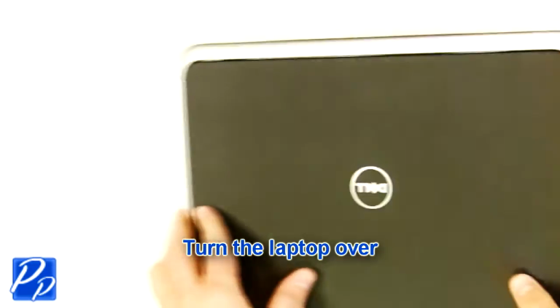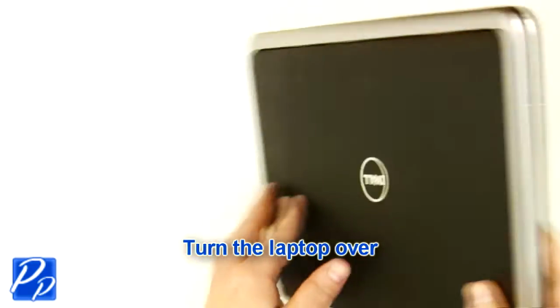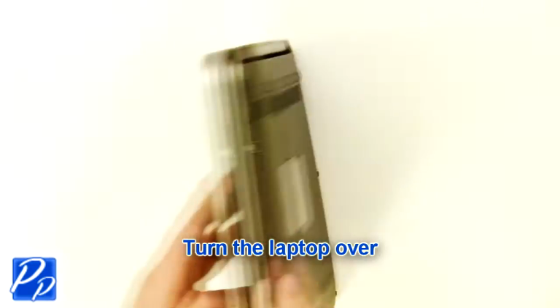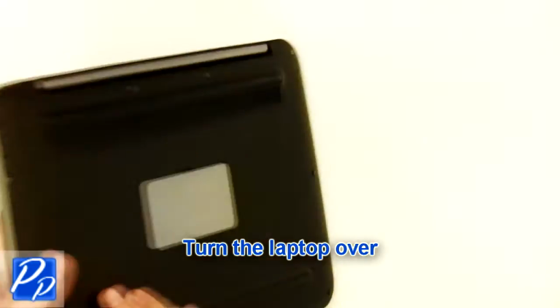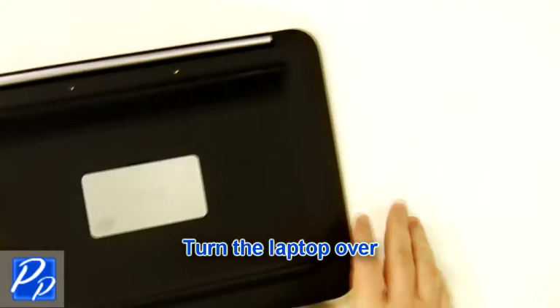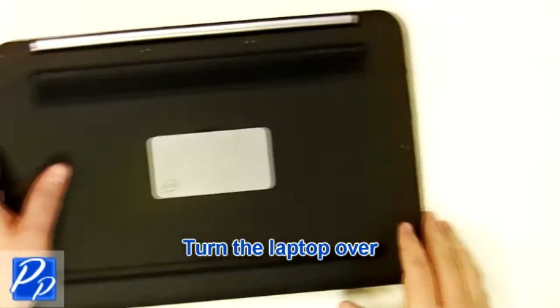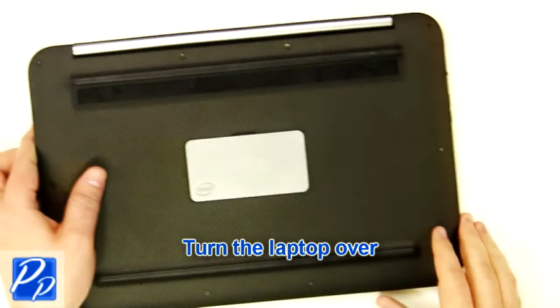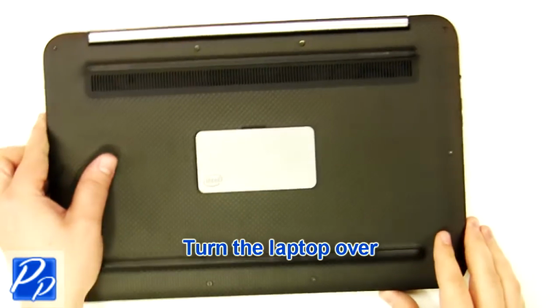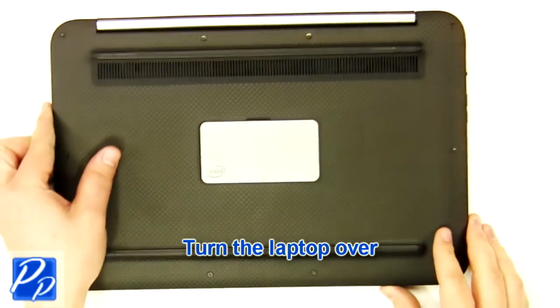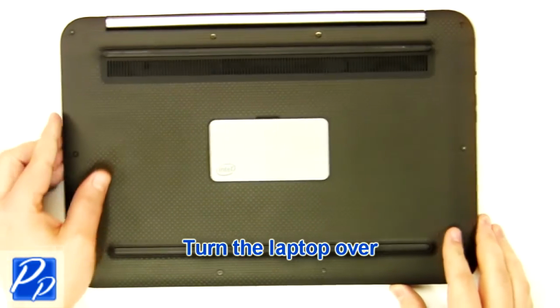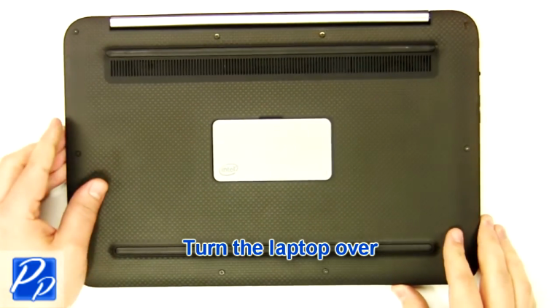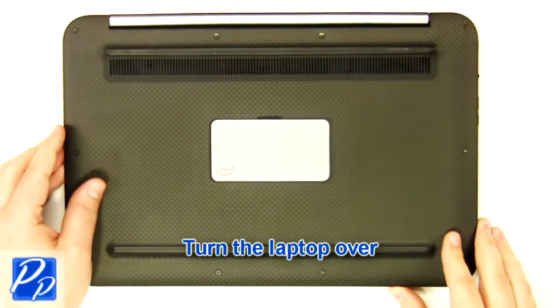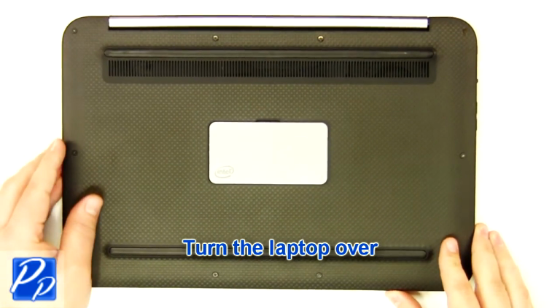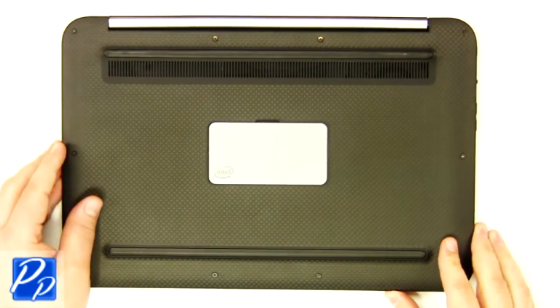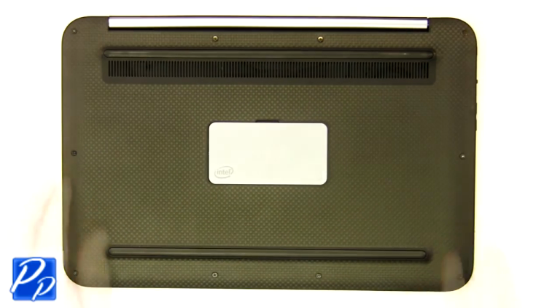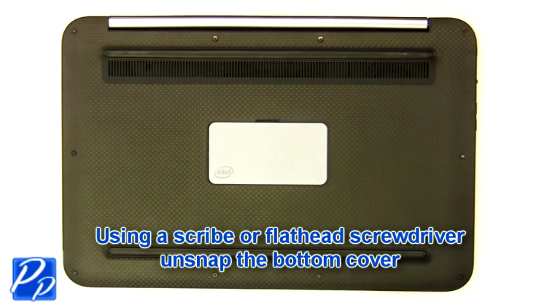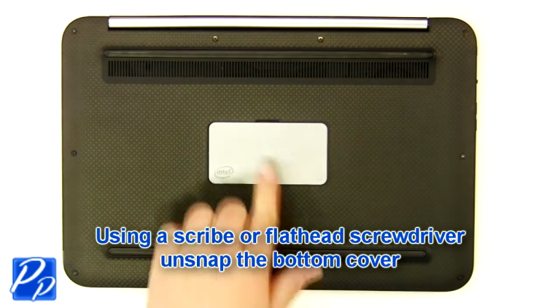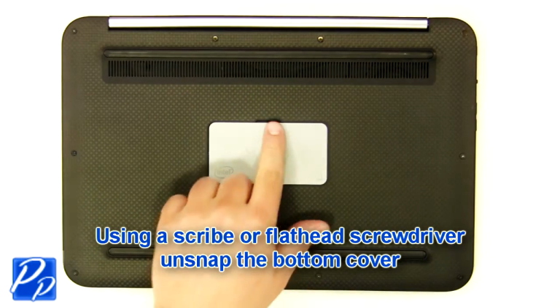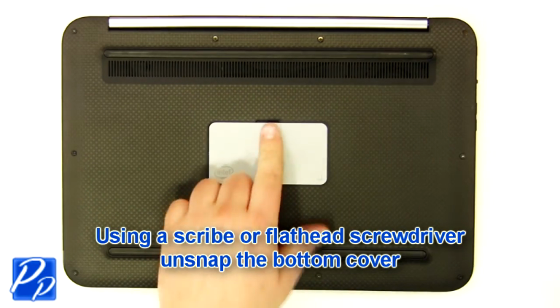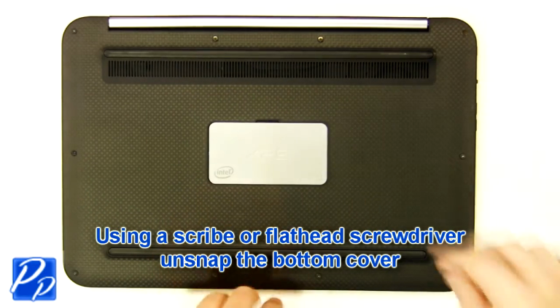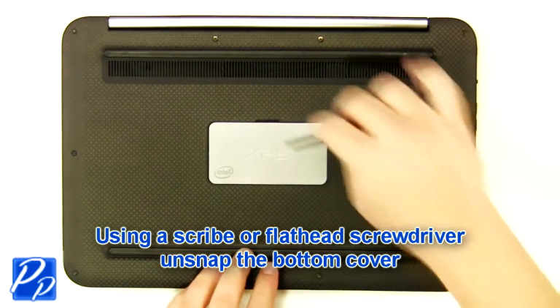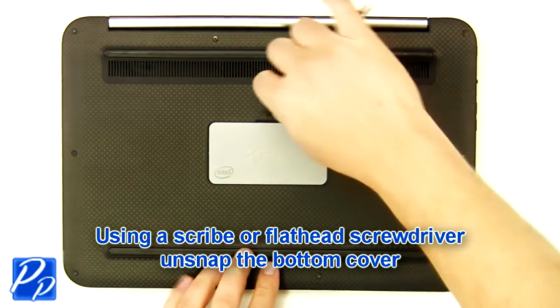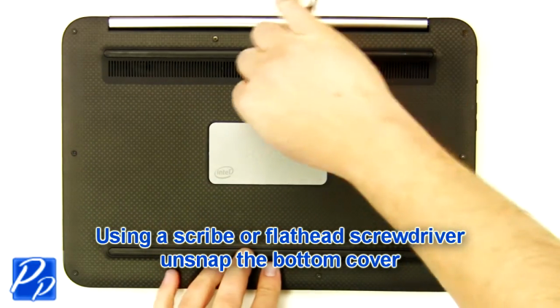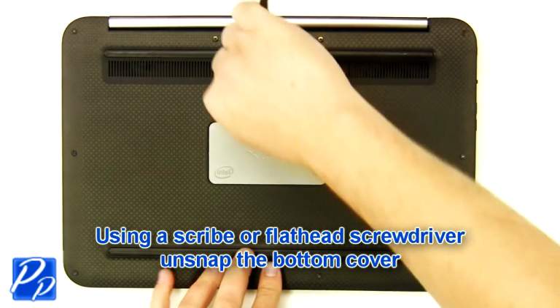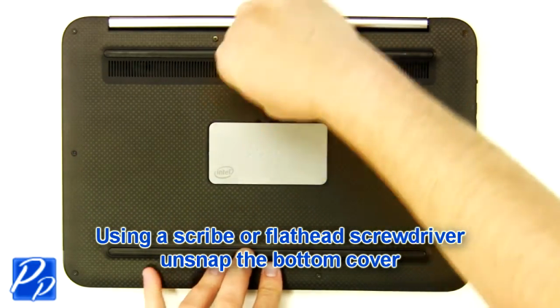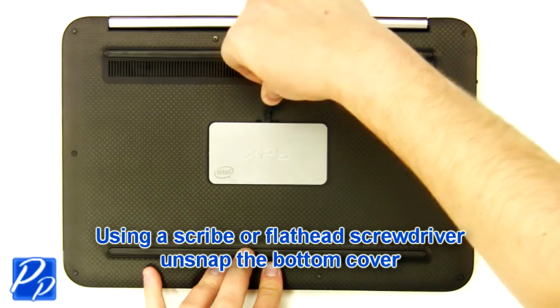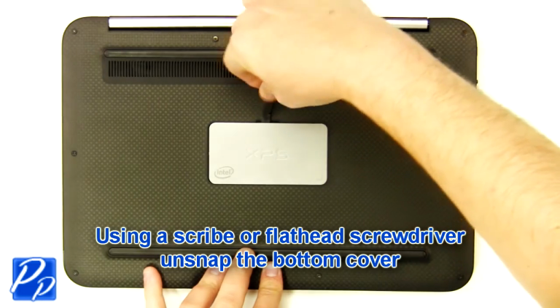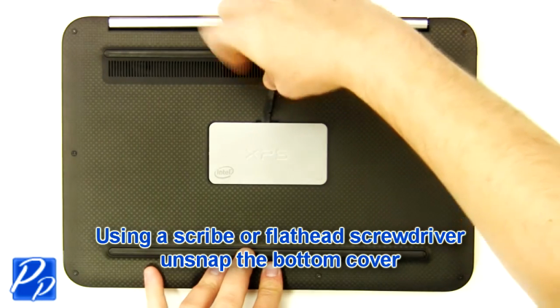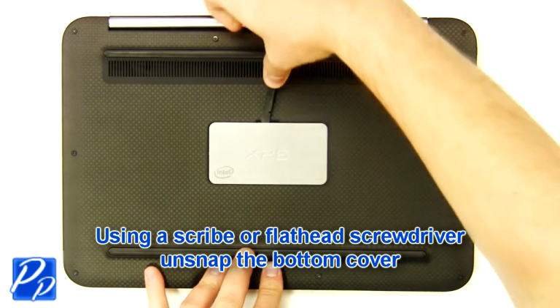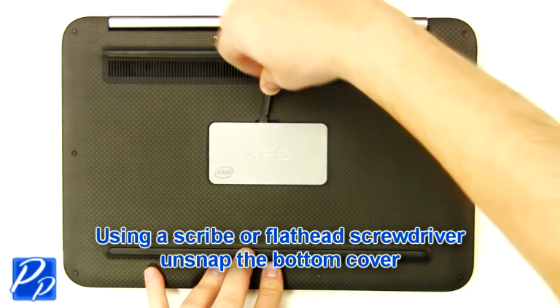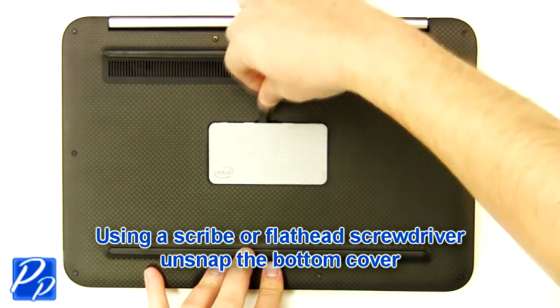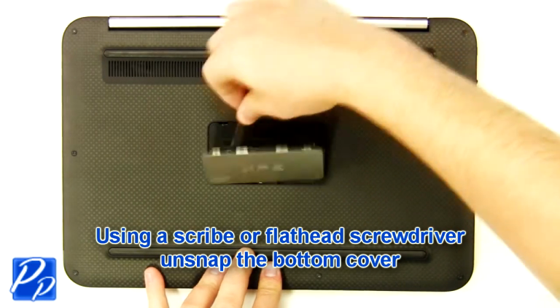Turn the laptop over. Using a scribe or flathead screwdriver, carefully un-snap the bottom cover.